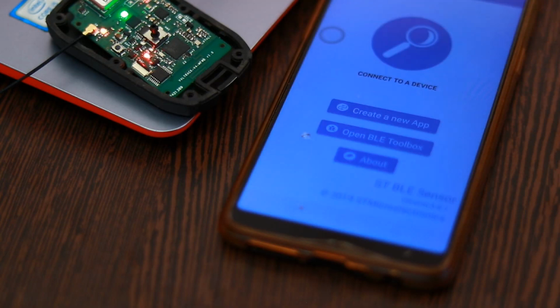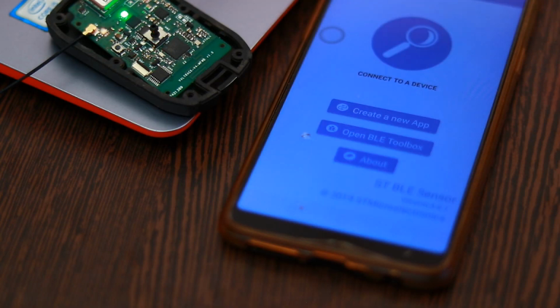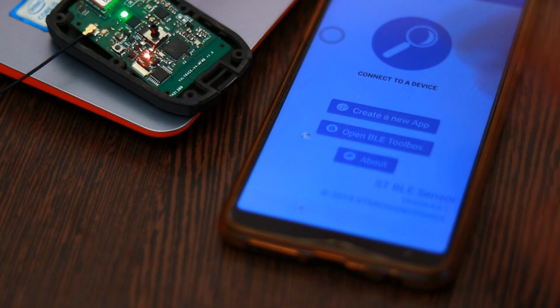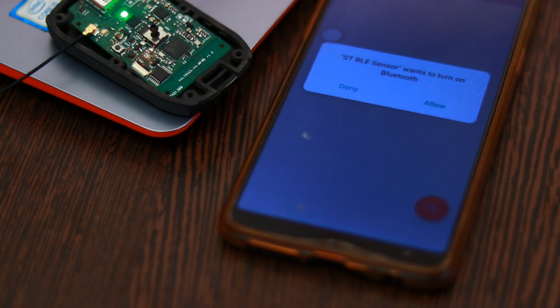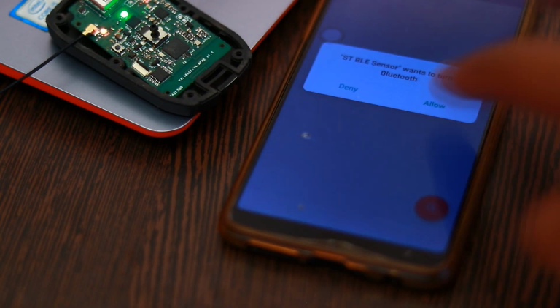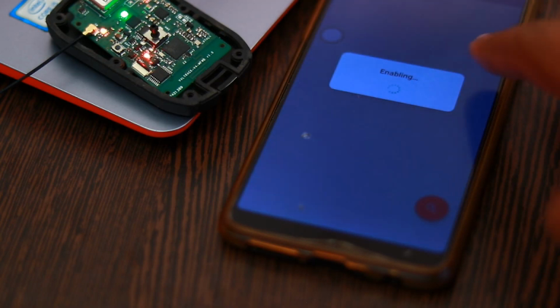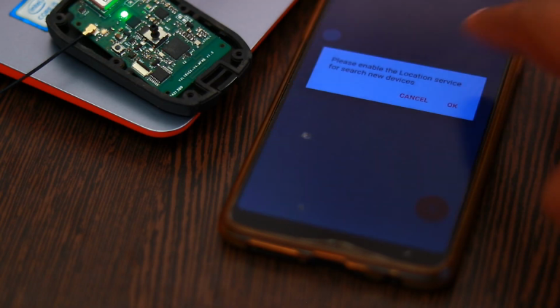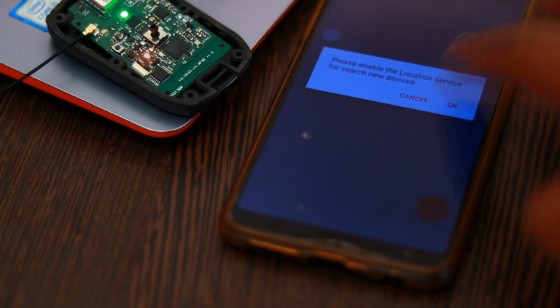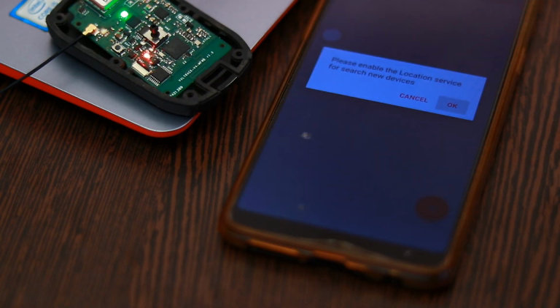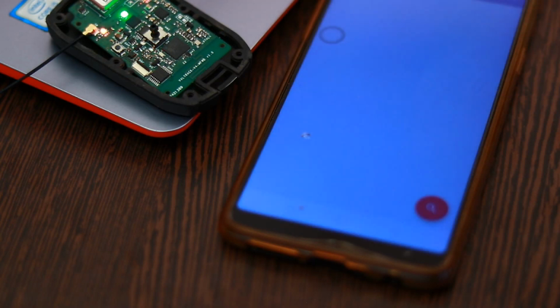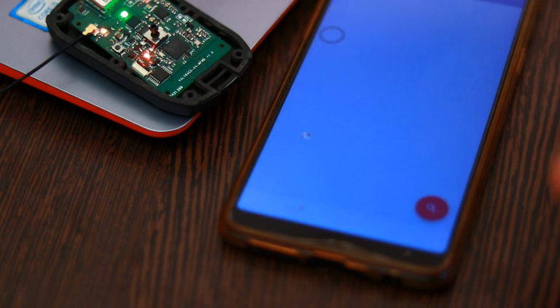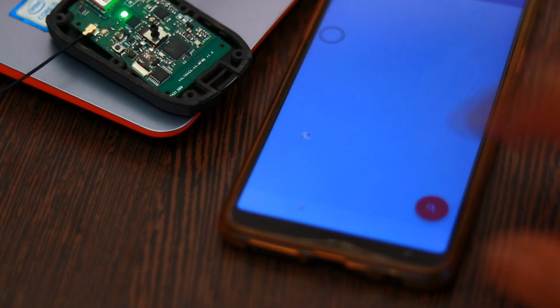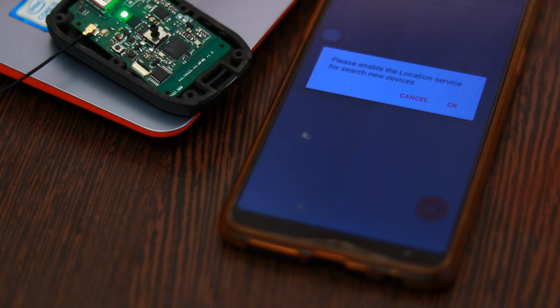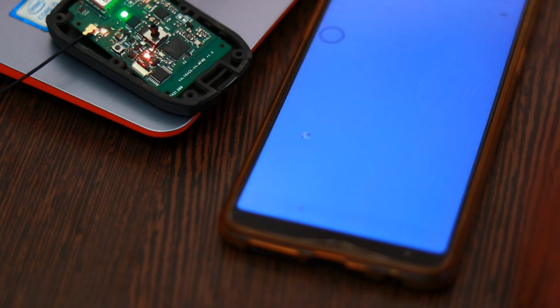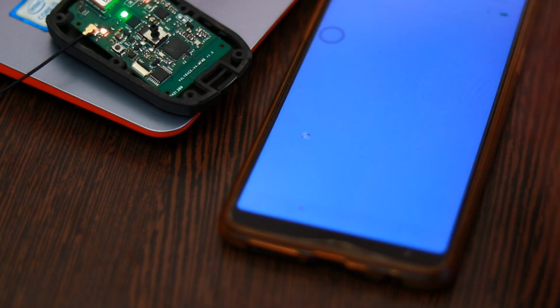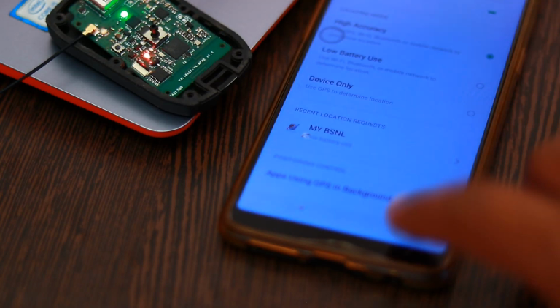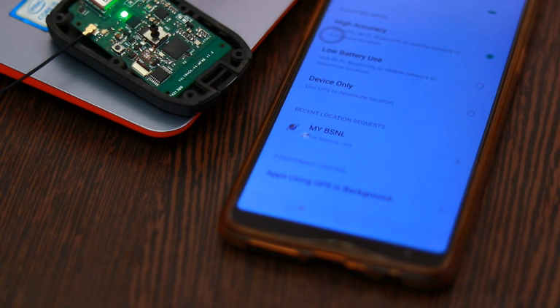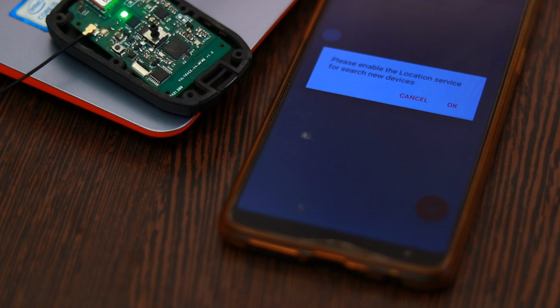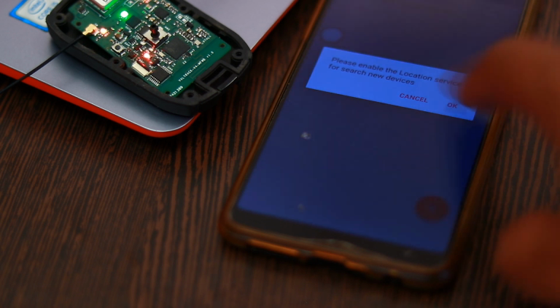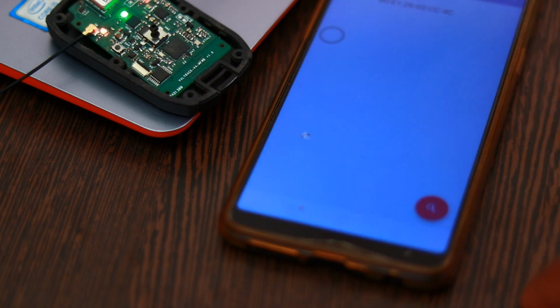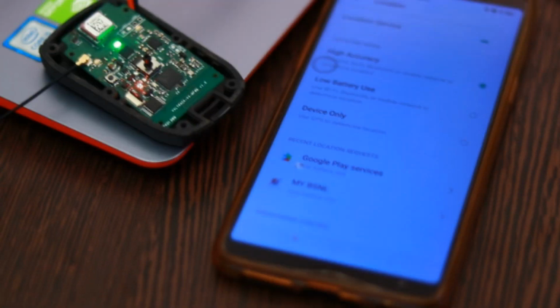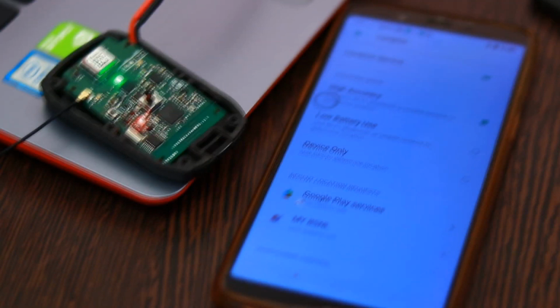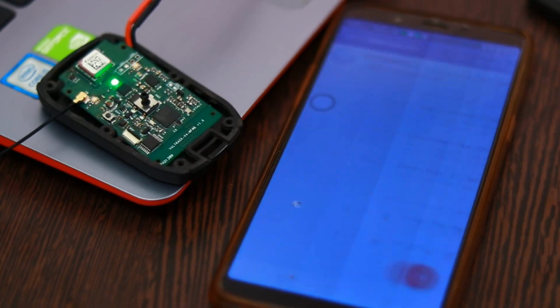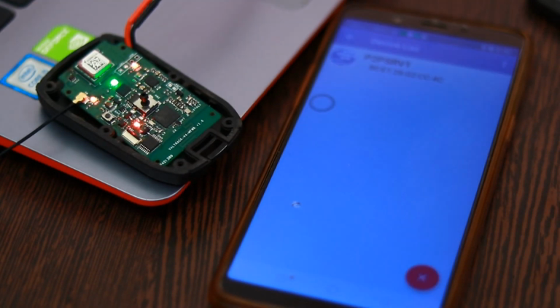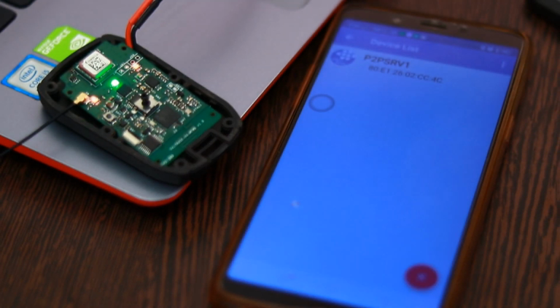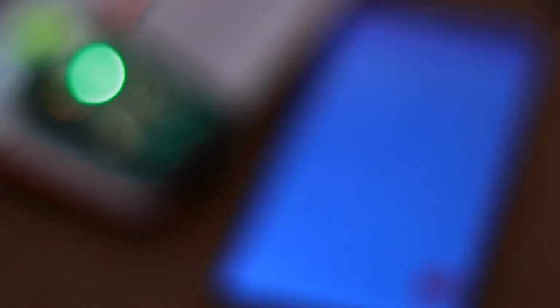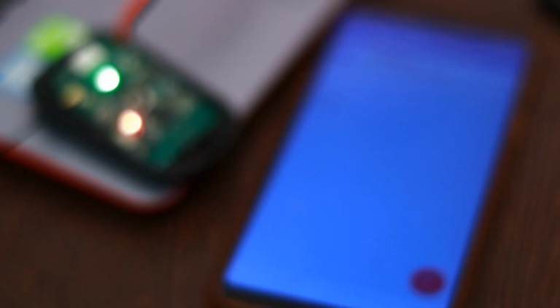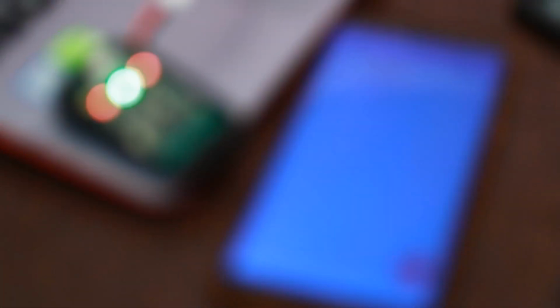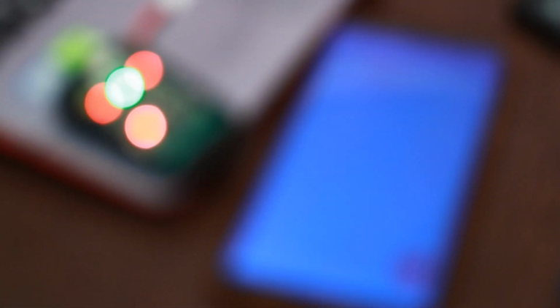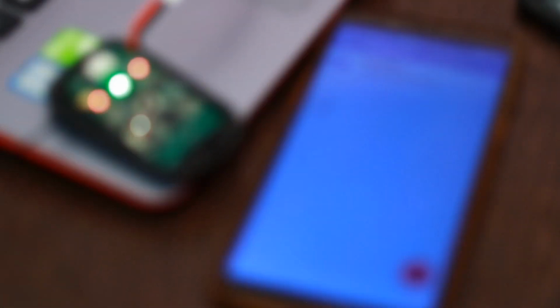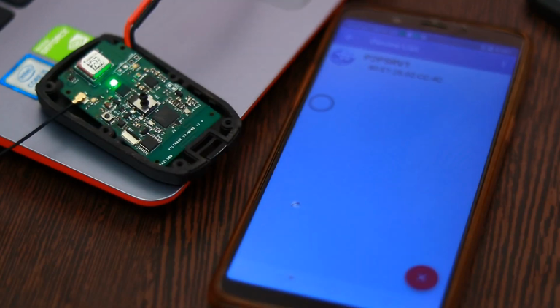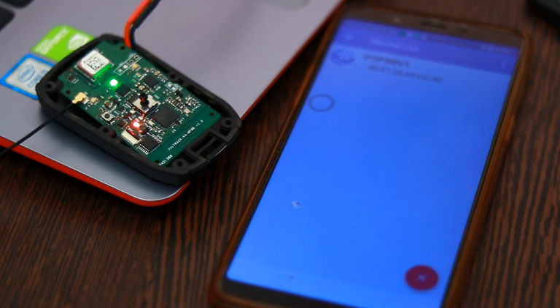Here is a short clip of an Android app controlling an LED on the V4MFW board using the STM32WB Bluetooth interface.